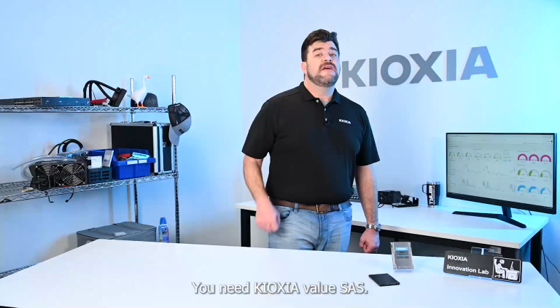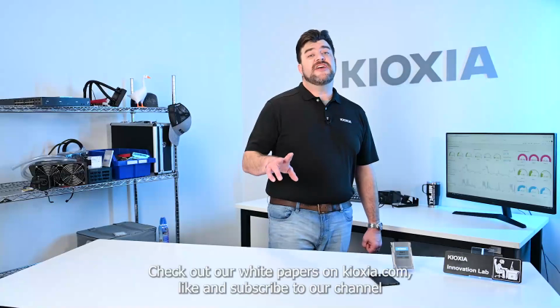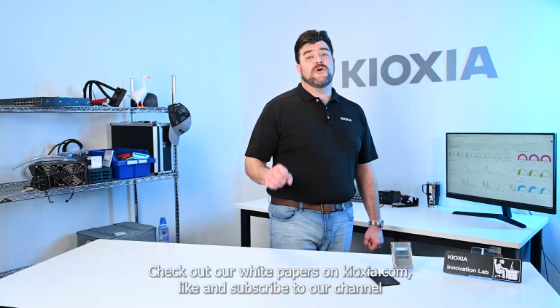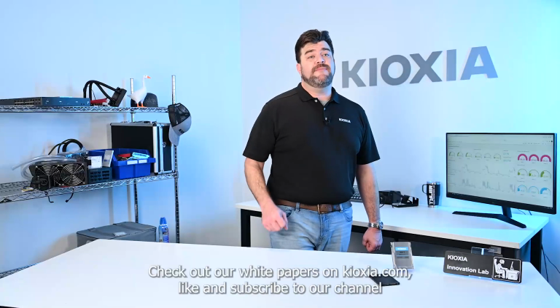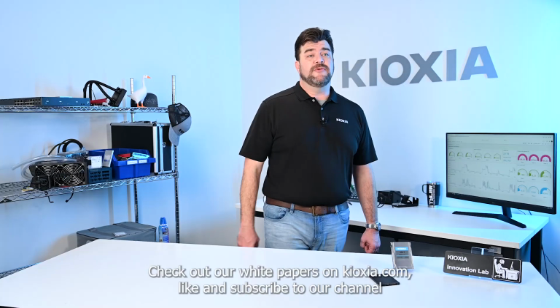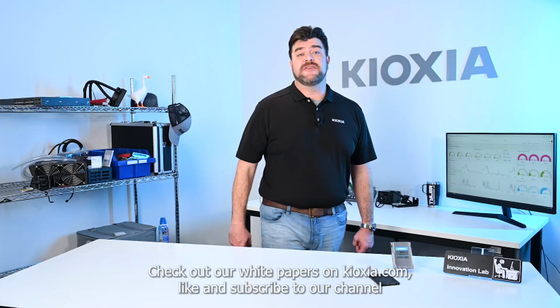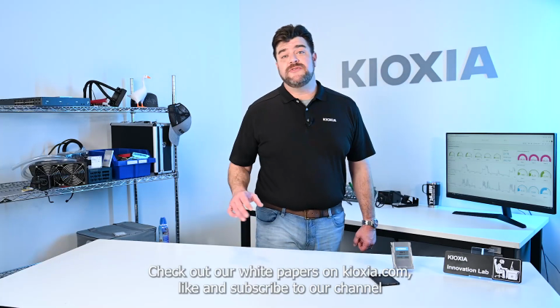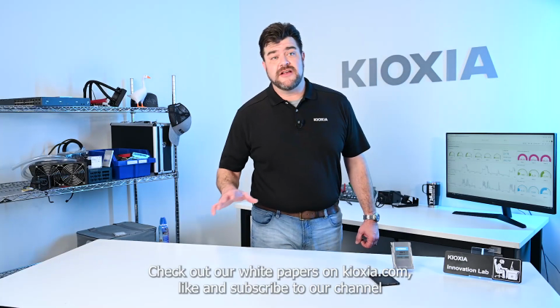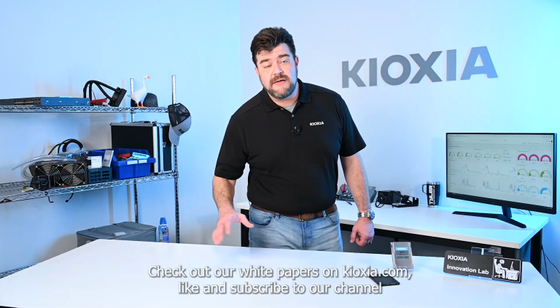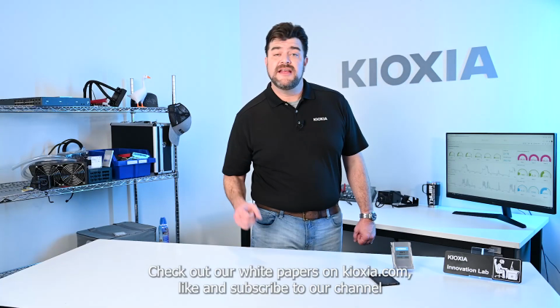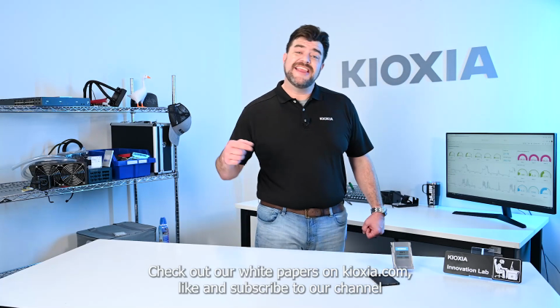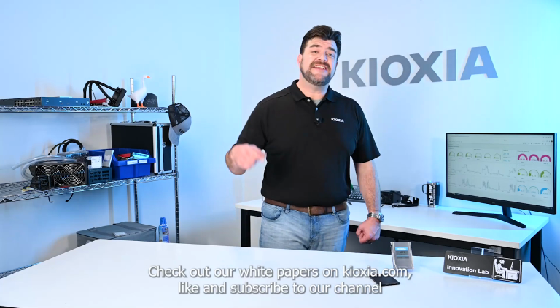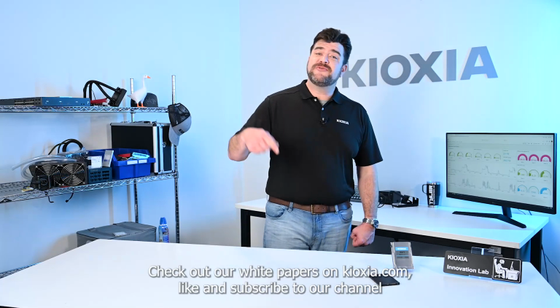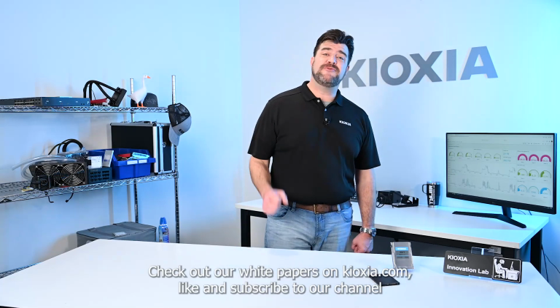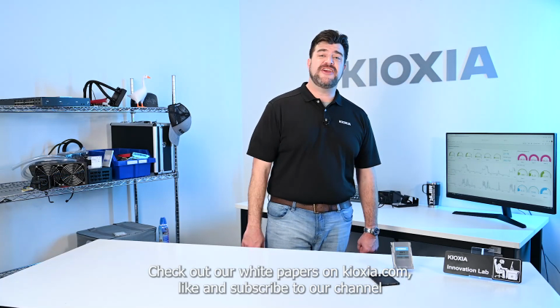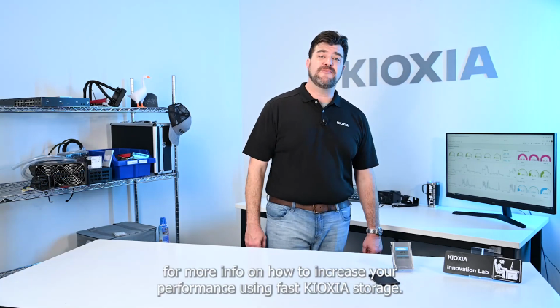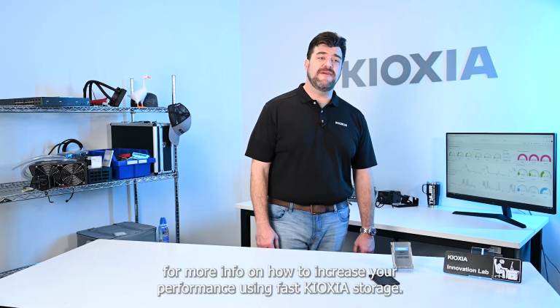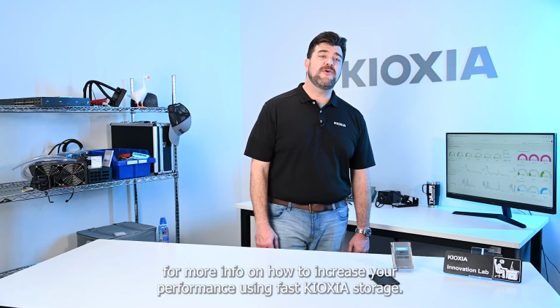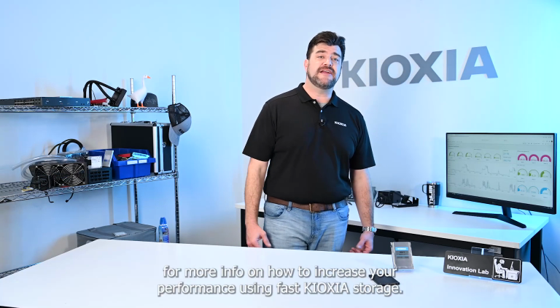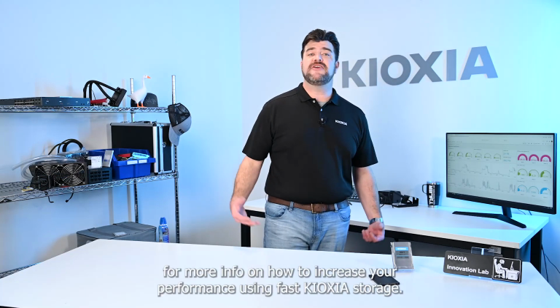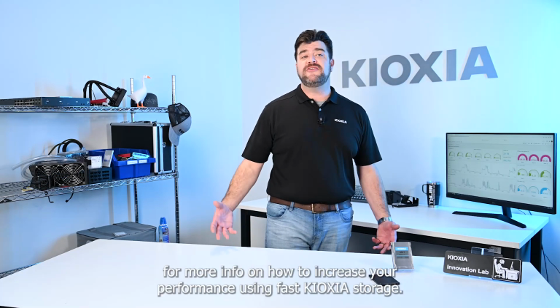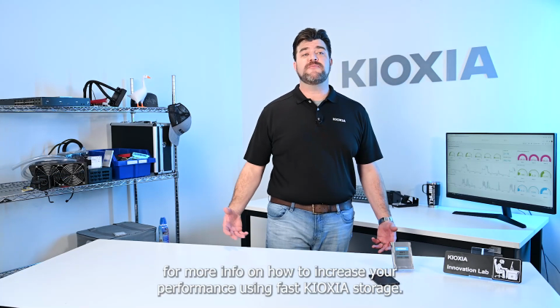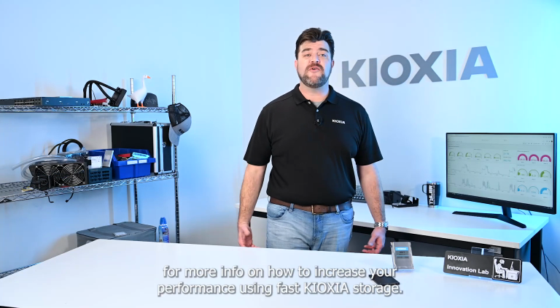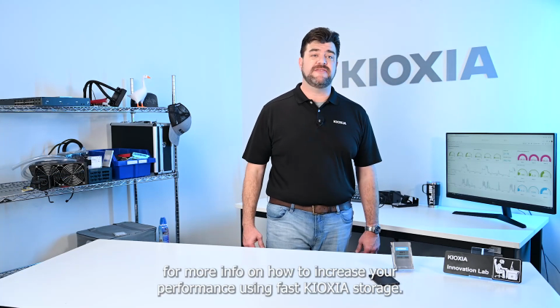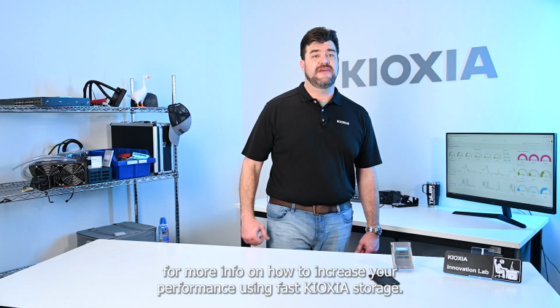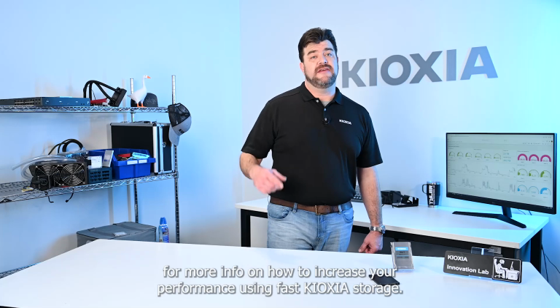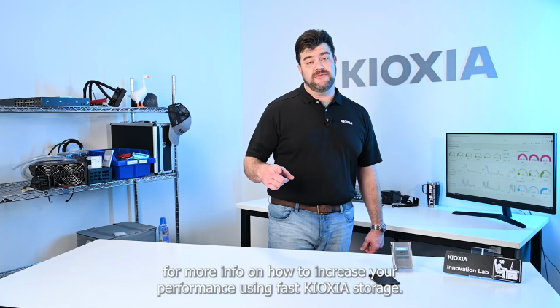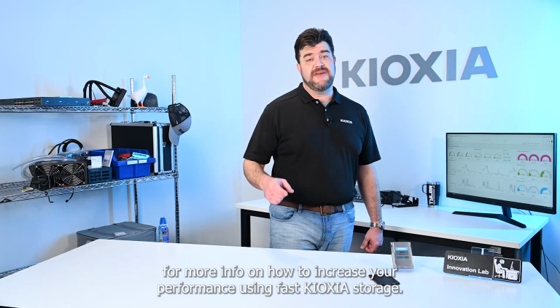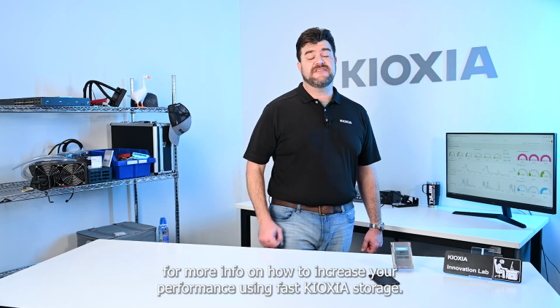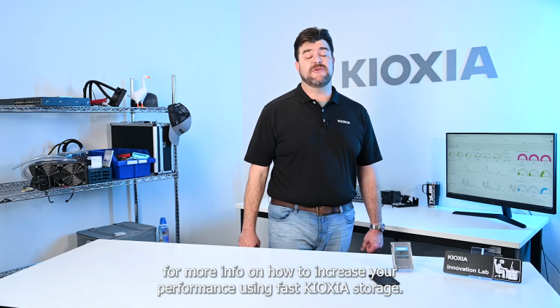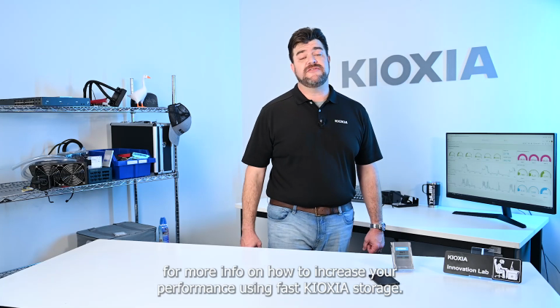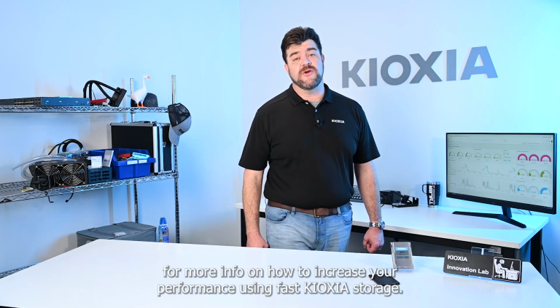Check out our white papers on Kioxia.com. Like and subscribe to our channel for more info on how to increase your performance using fast Kioxia storage.